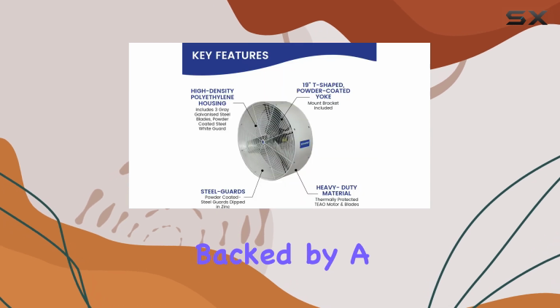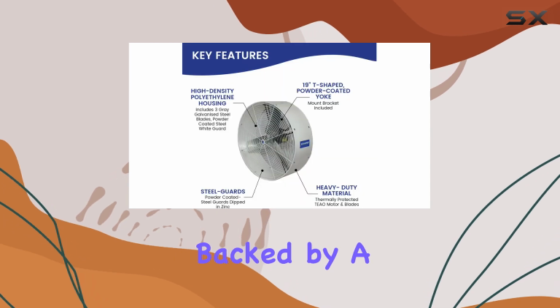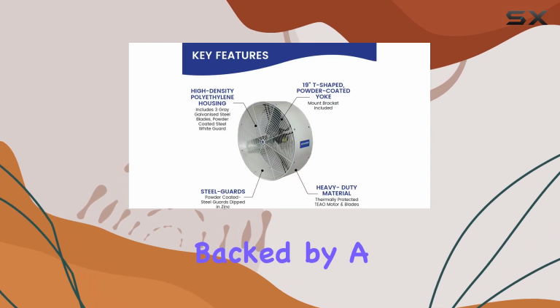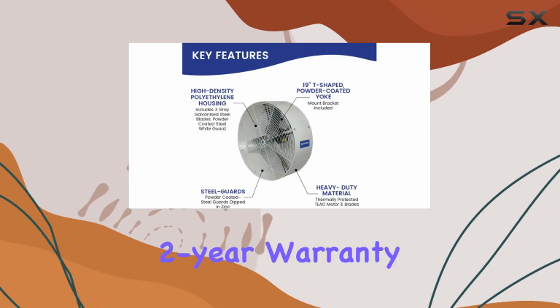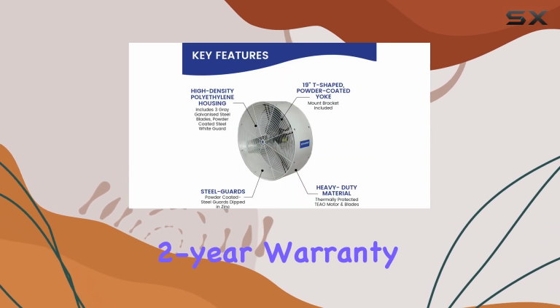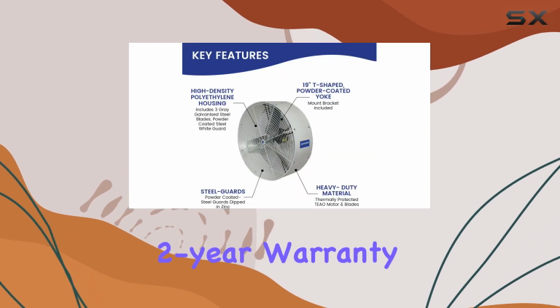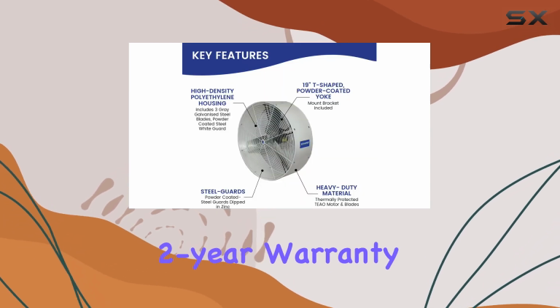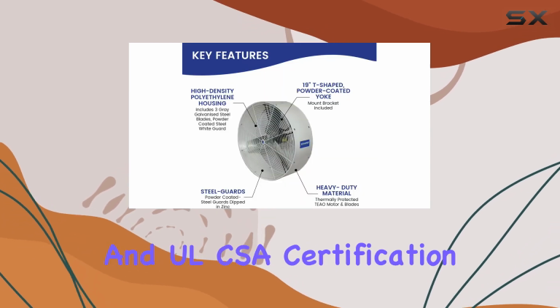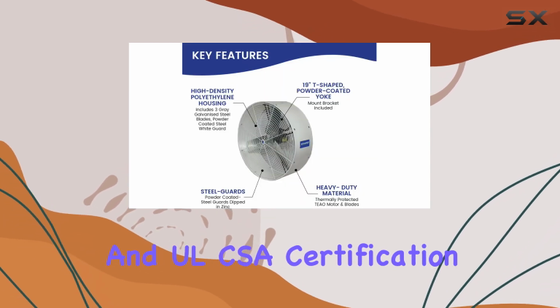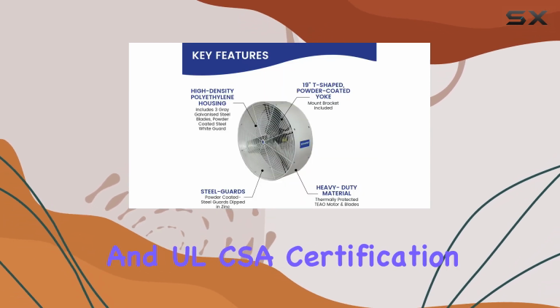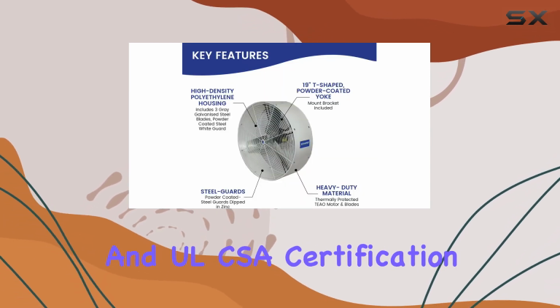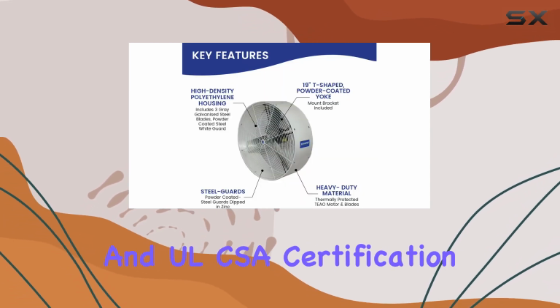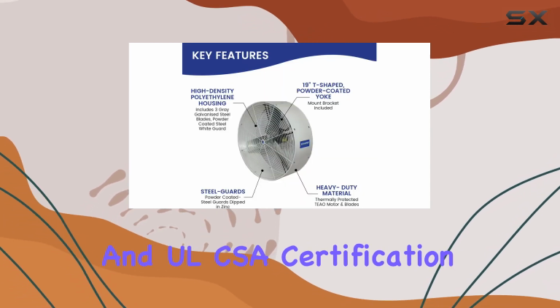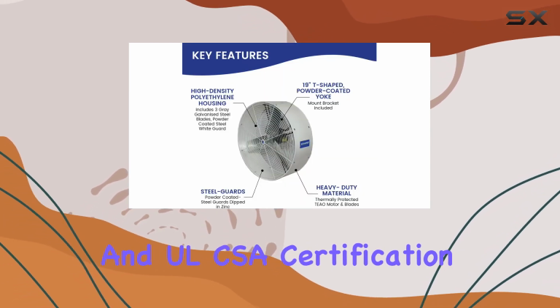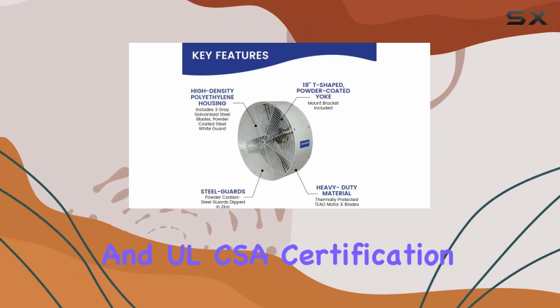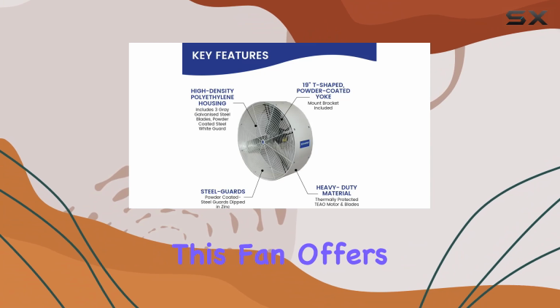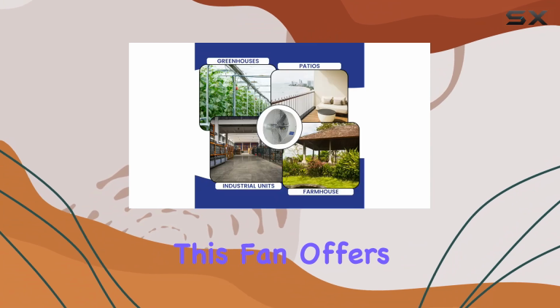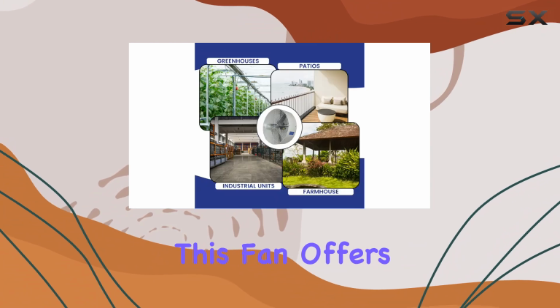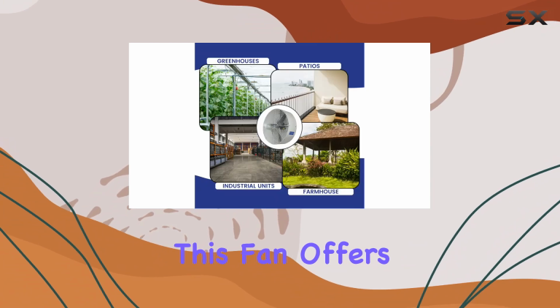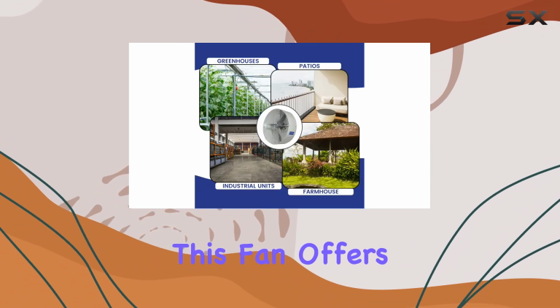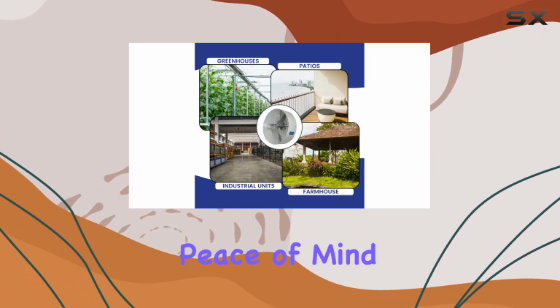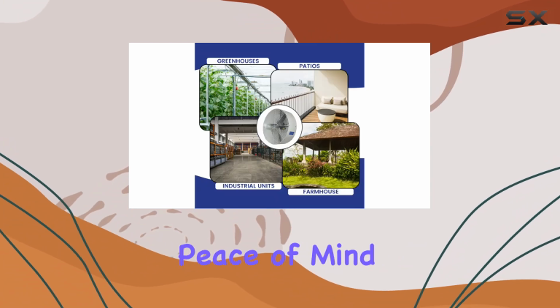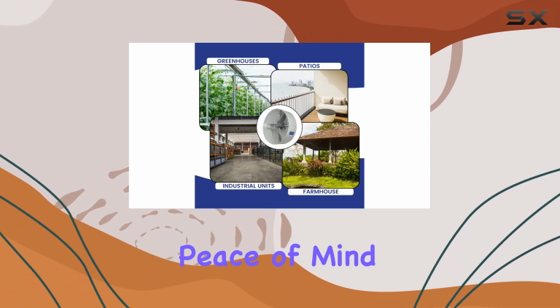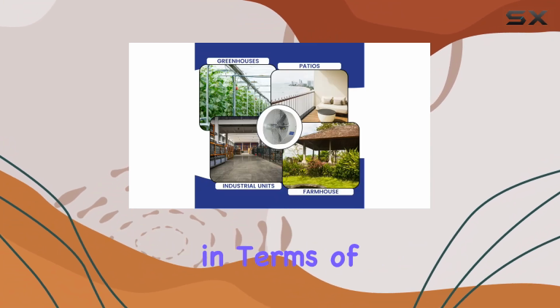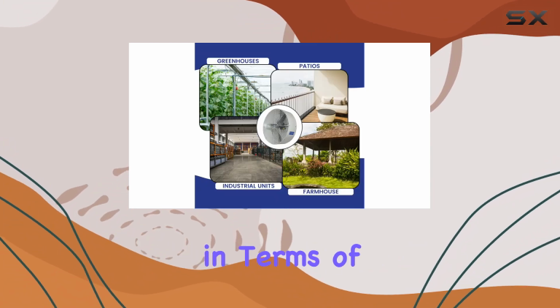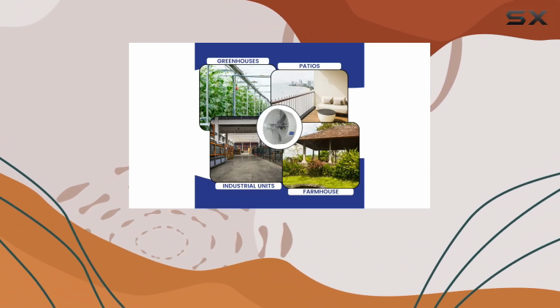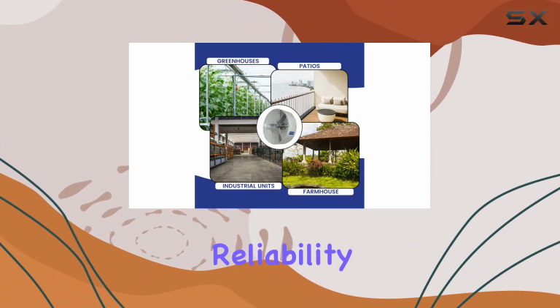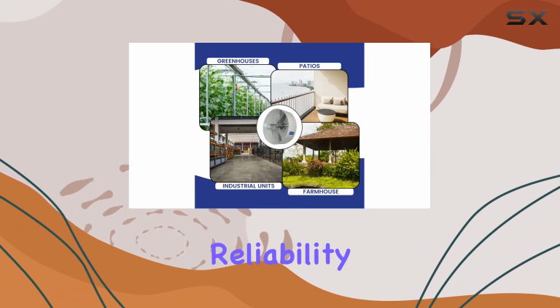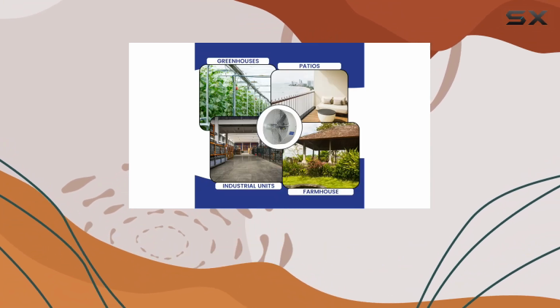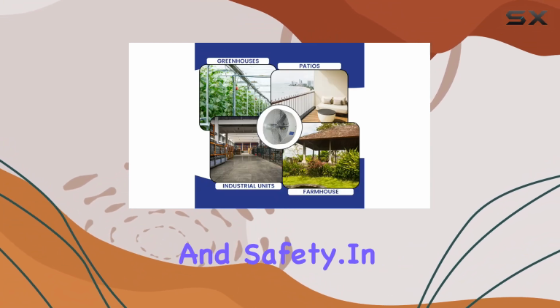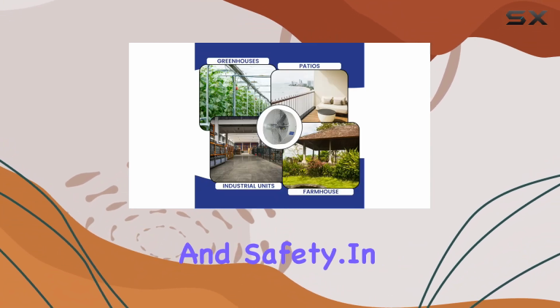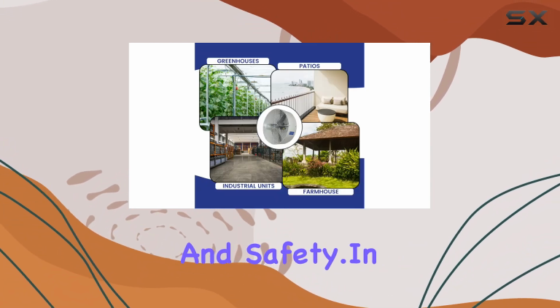Backed by a two-year warranty and UL/CSA certification, this fan offers peace of mind in terms of reliability and safety.